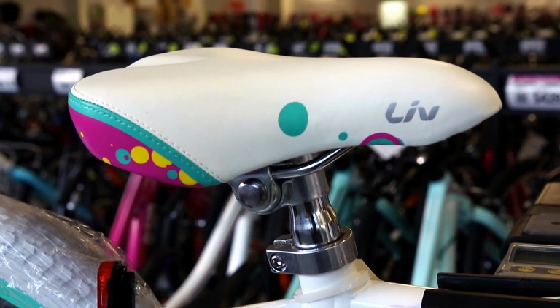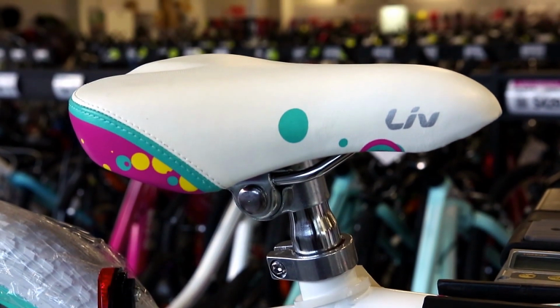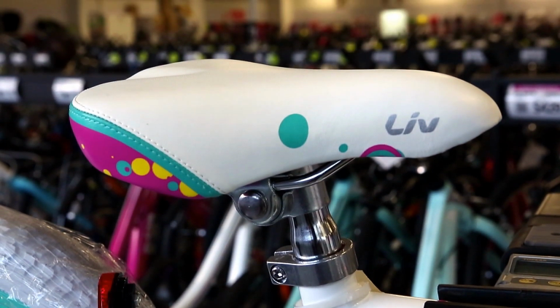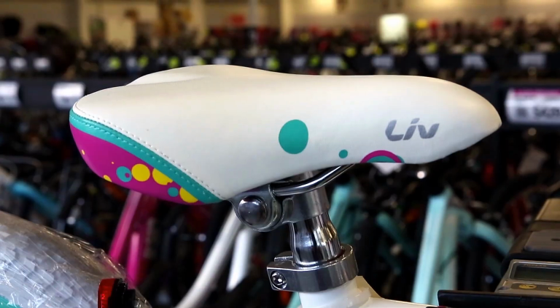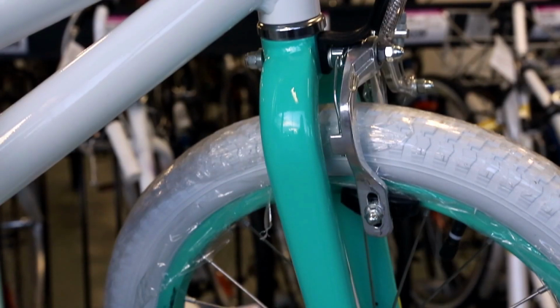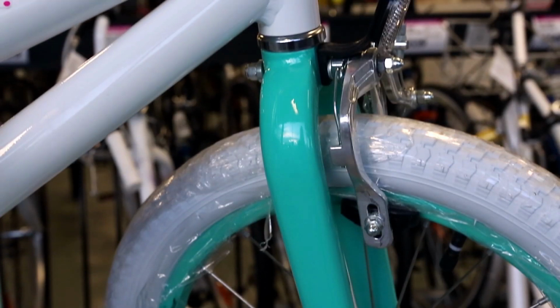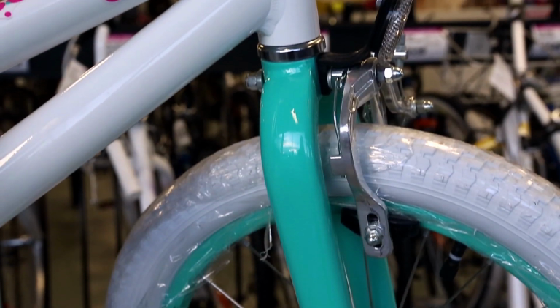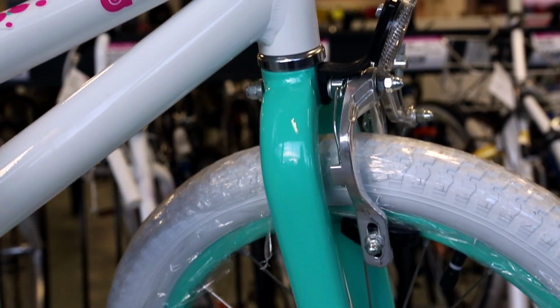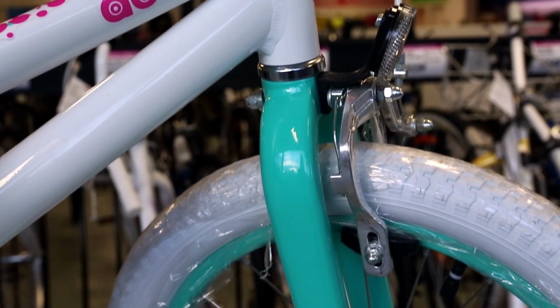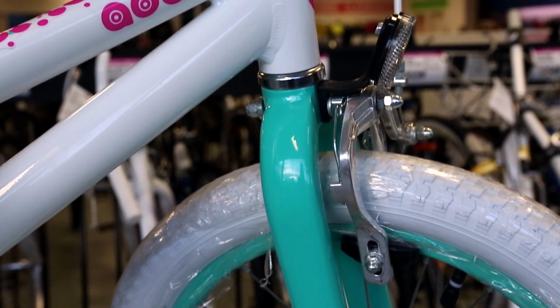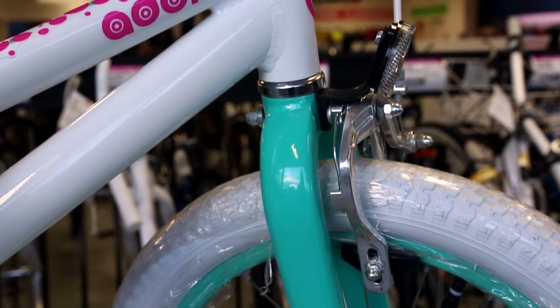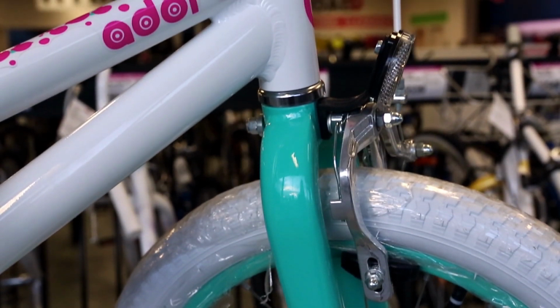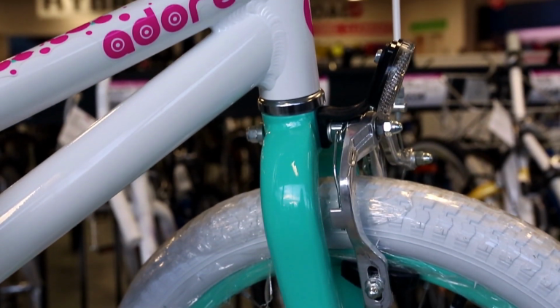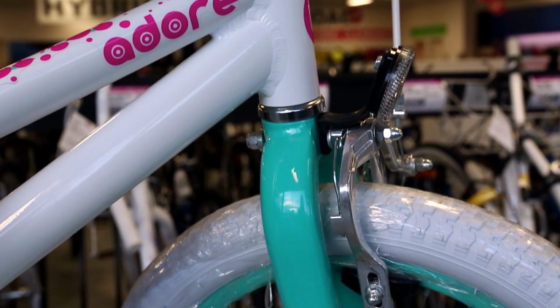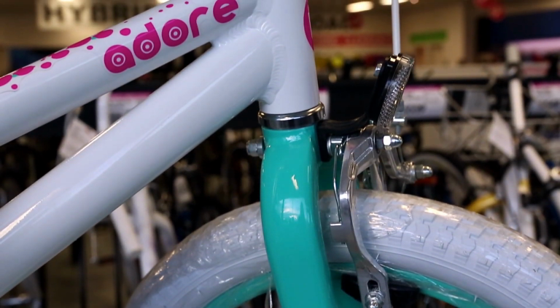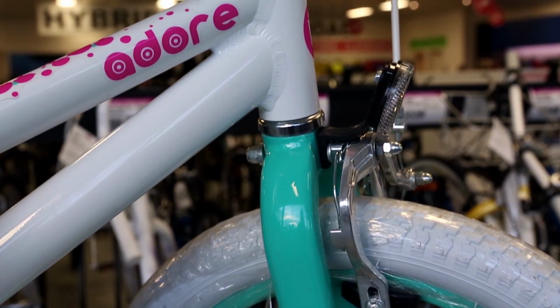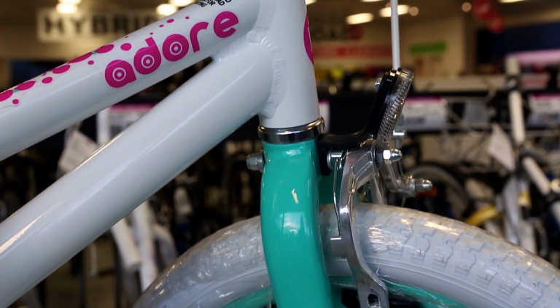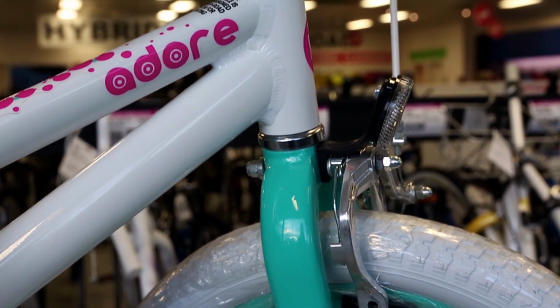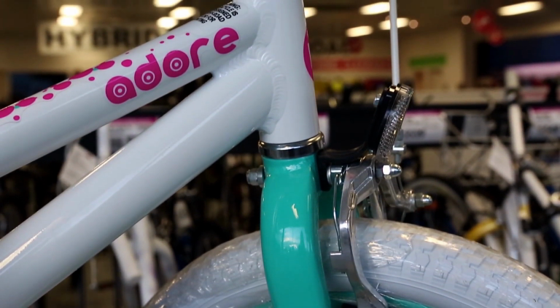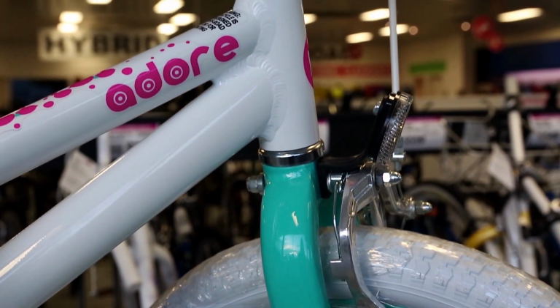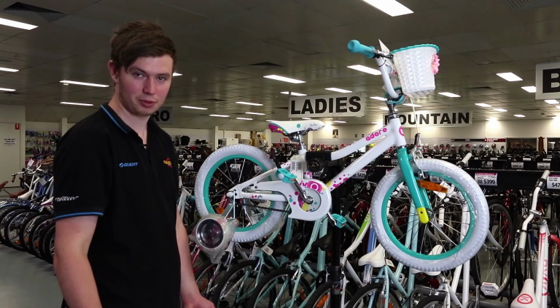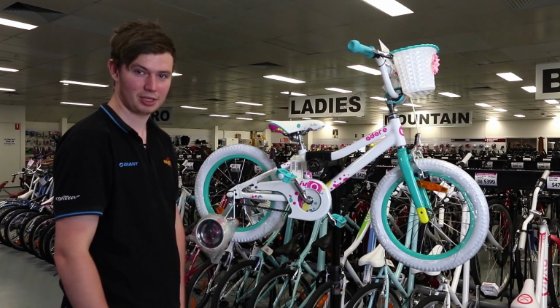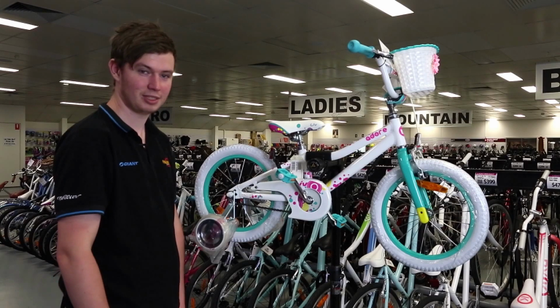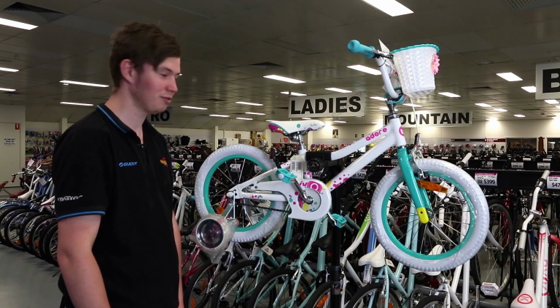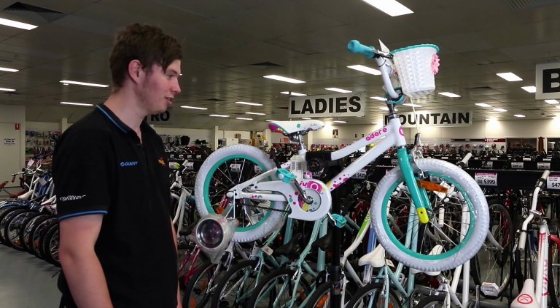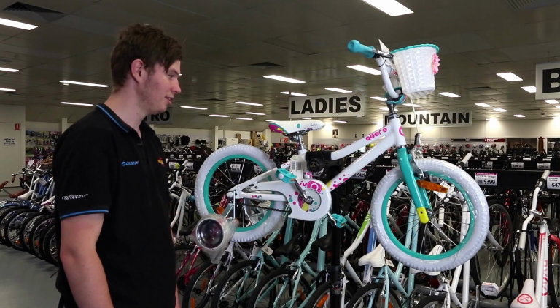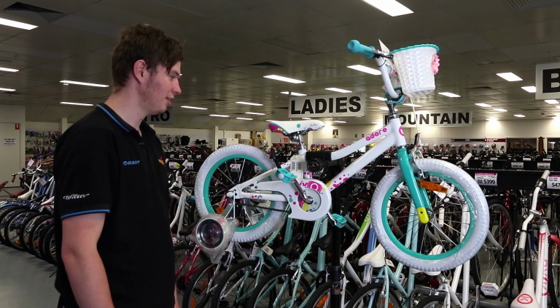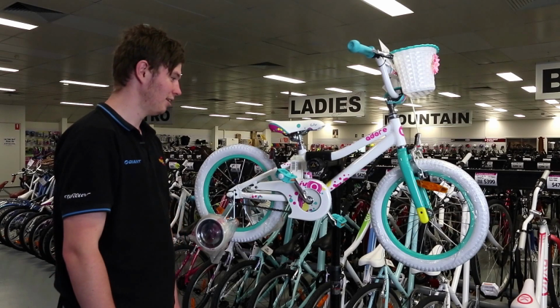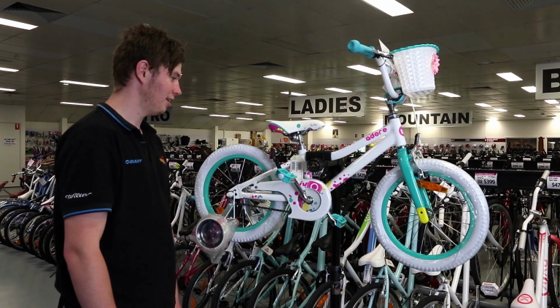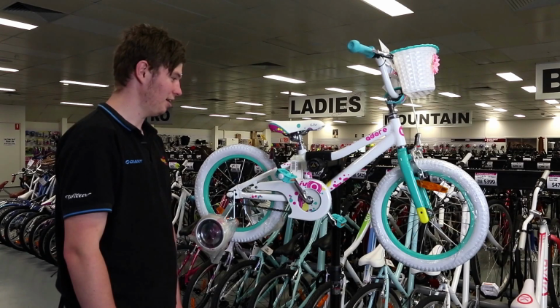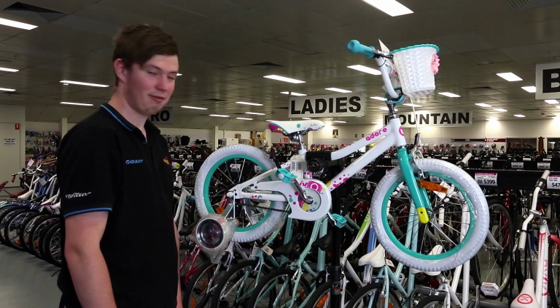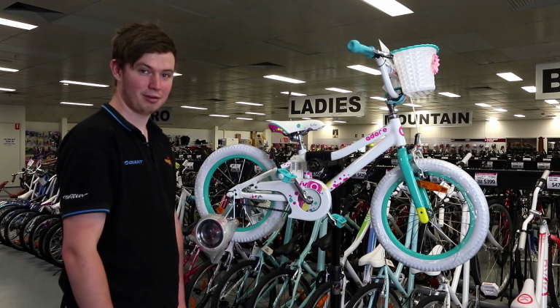I think any girl is going to love riding this bike, so you should come in, your daughter should have a test ride and have fun.